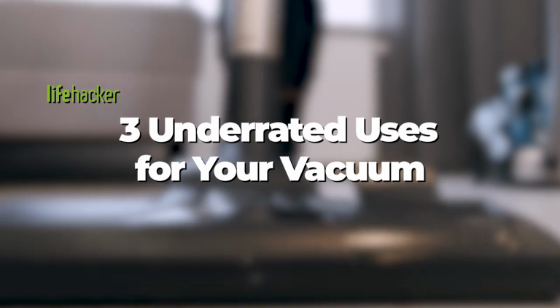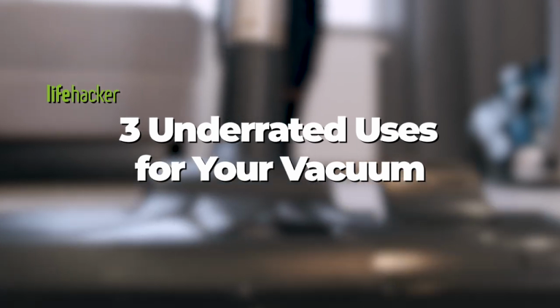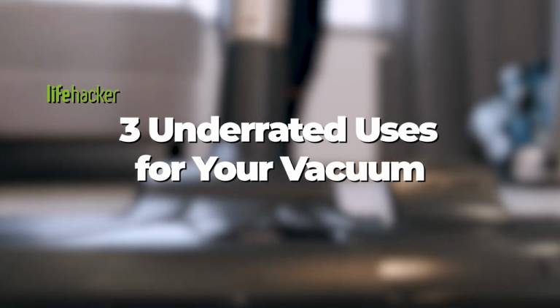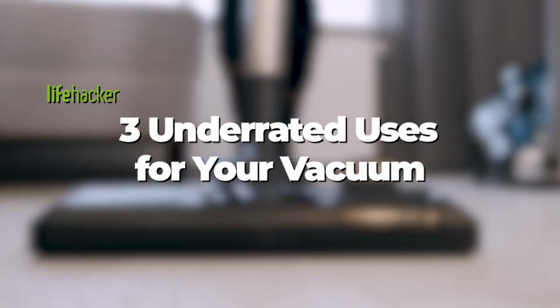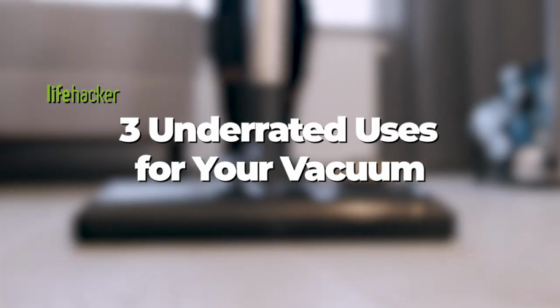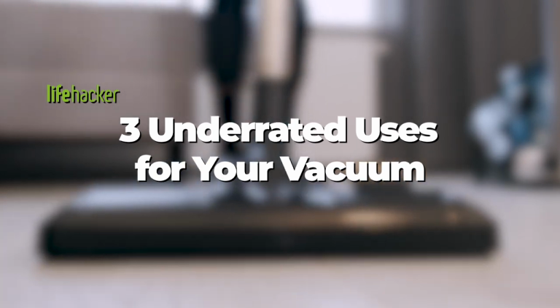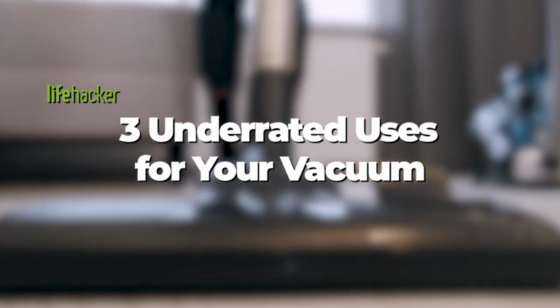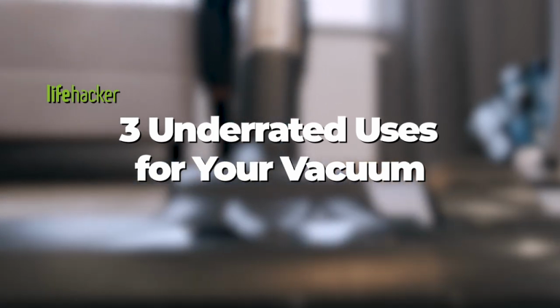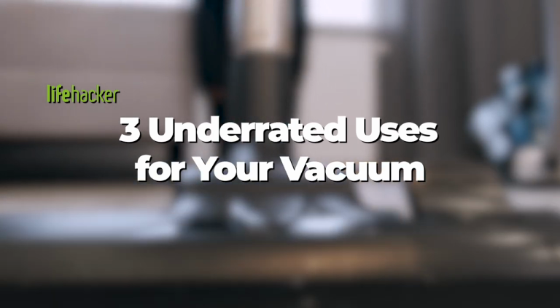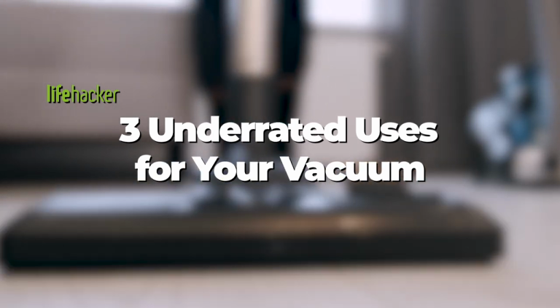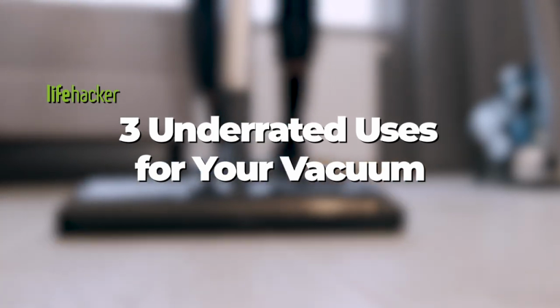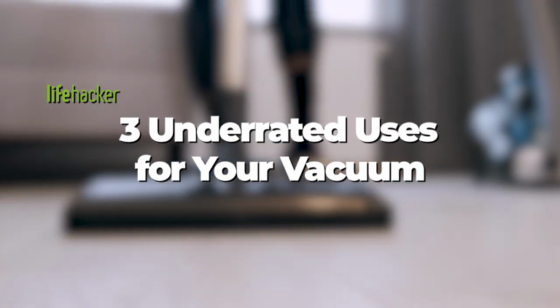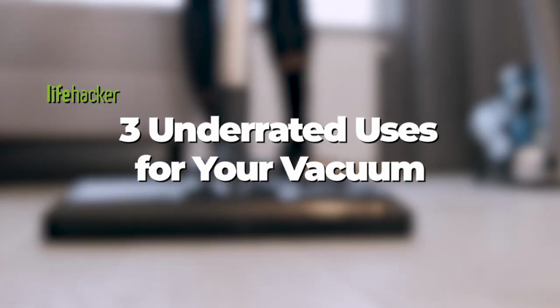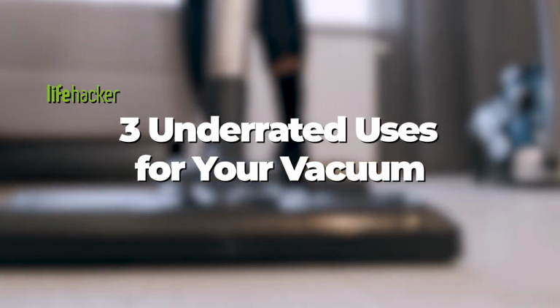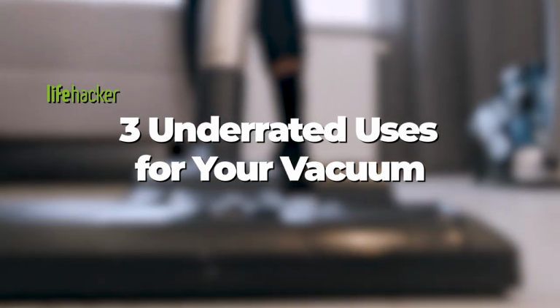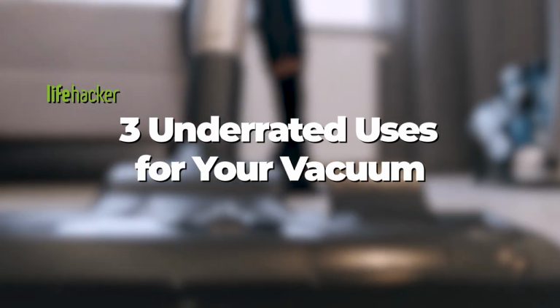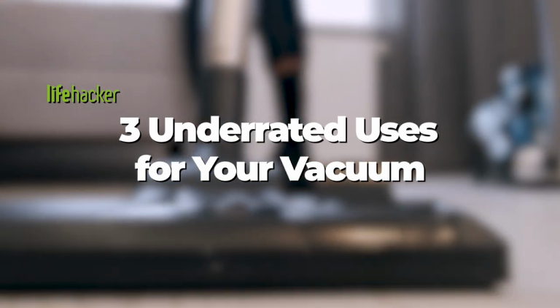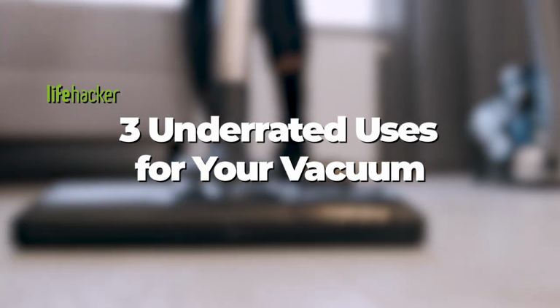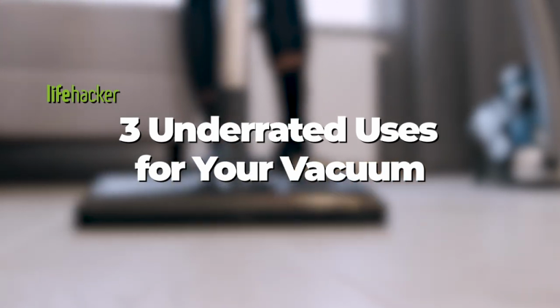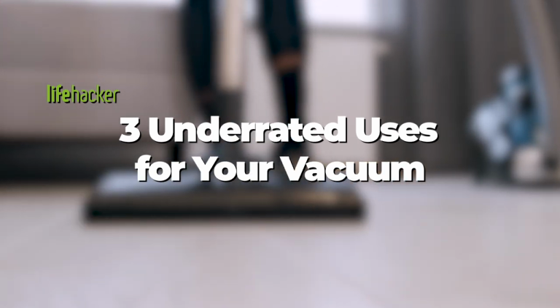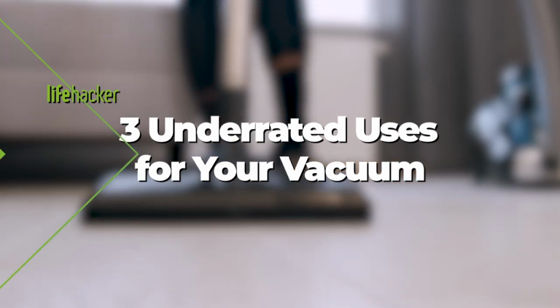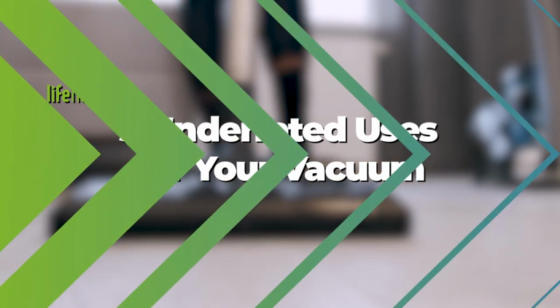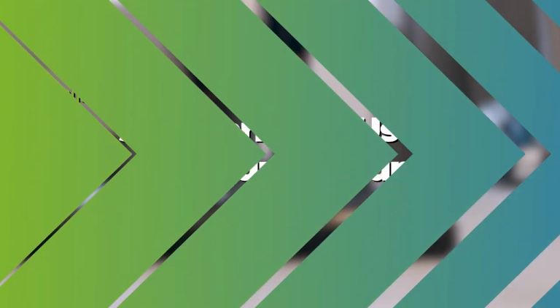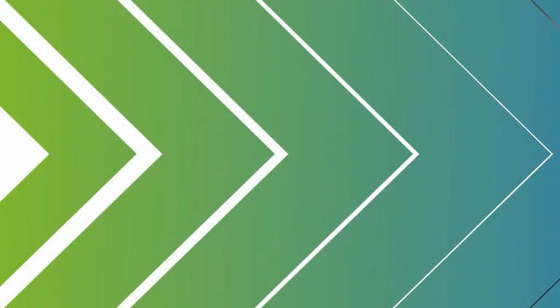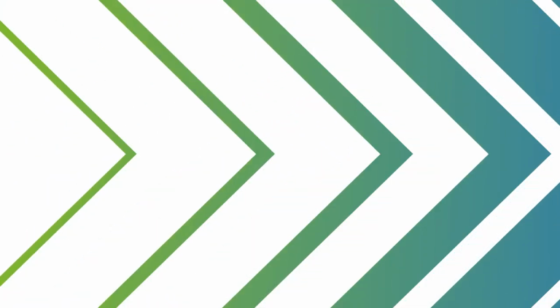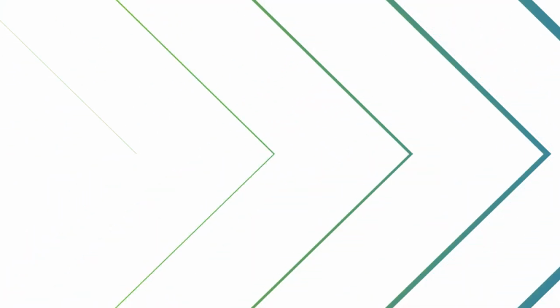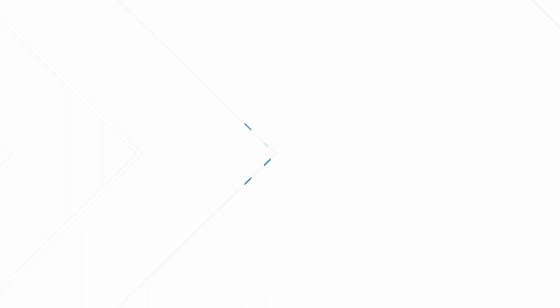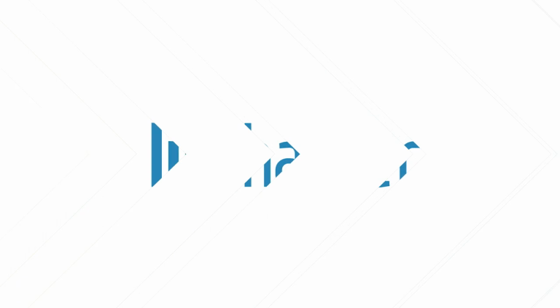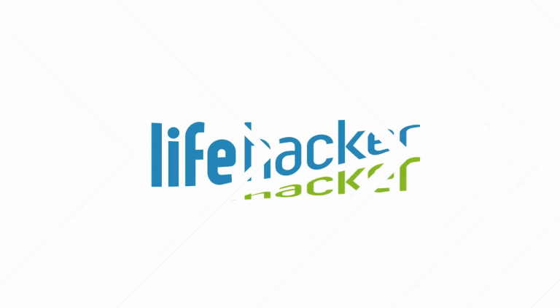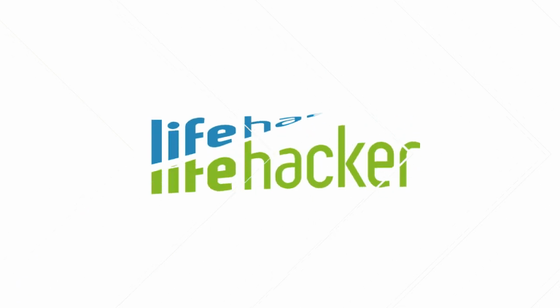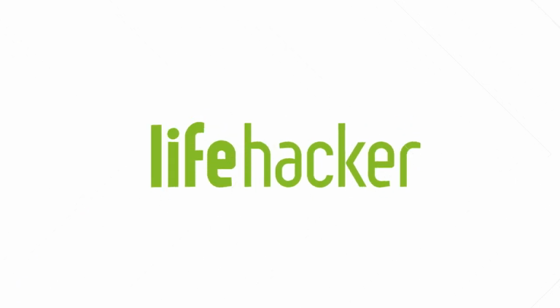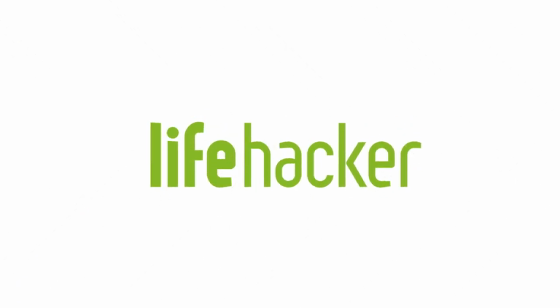Be sure to drop a comment below with your advice for keeping your place clean, and stay tuned to Lifehacker for more tips and tricks on how to do everything better.